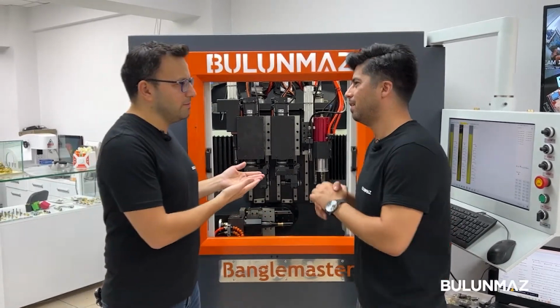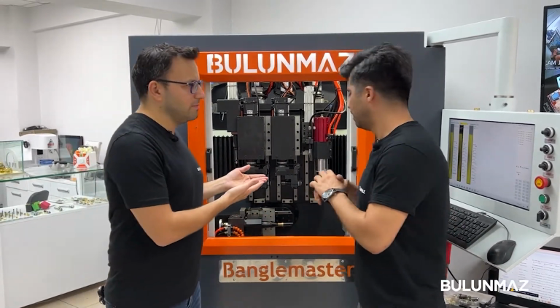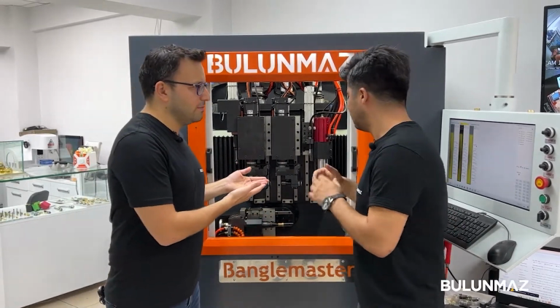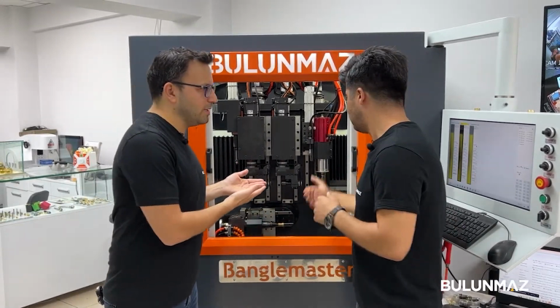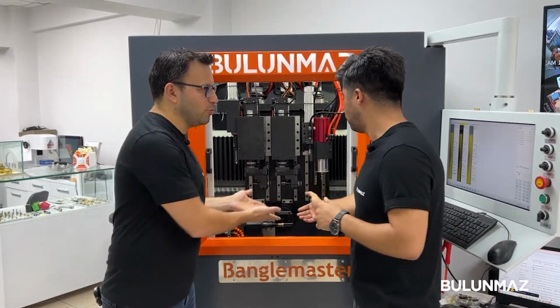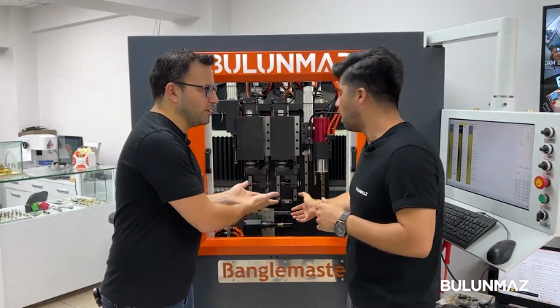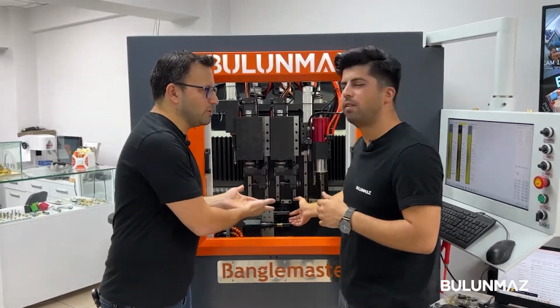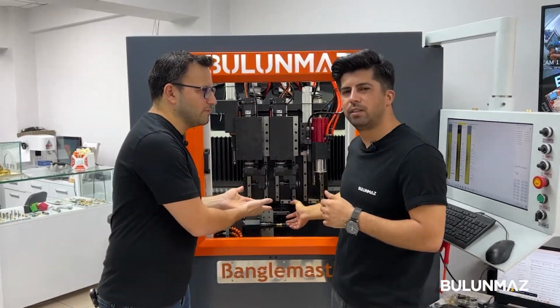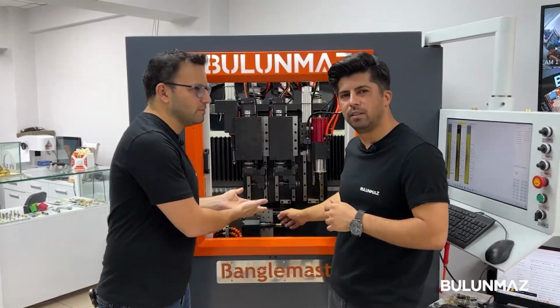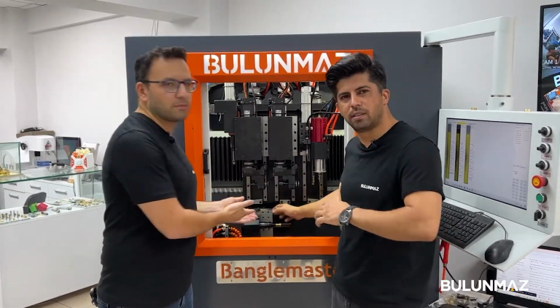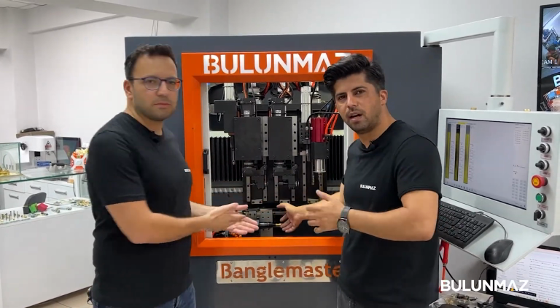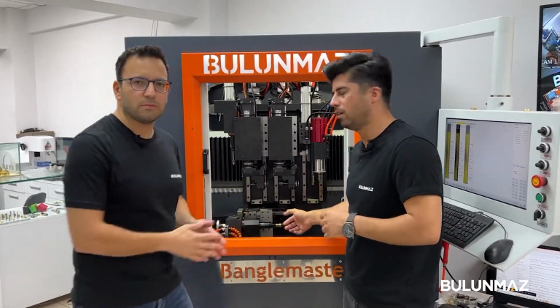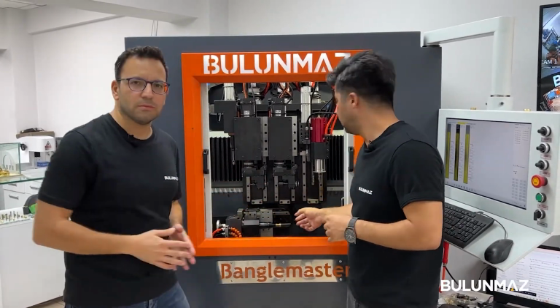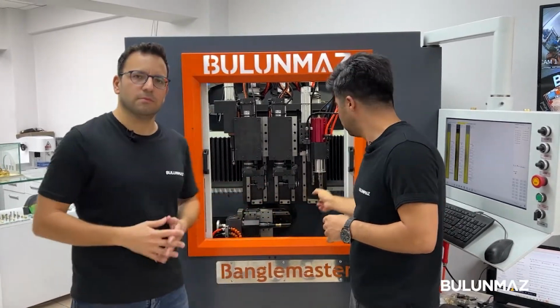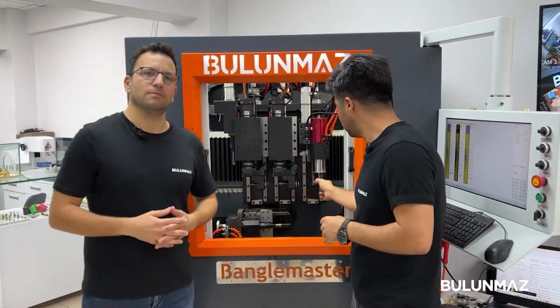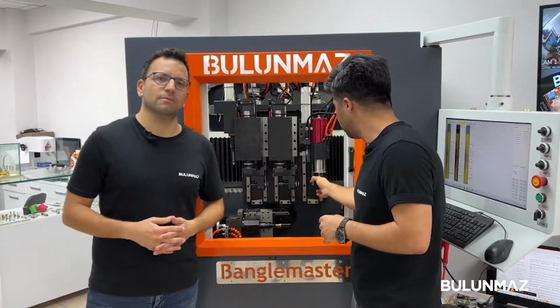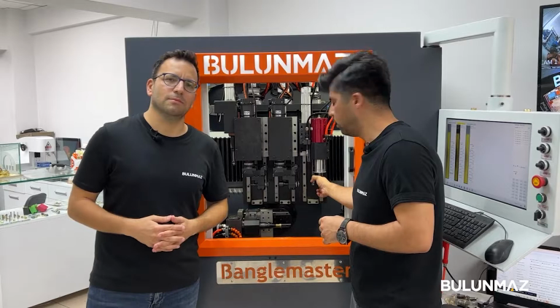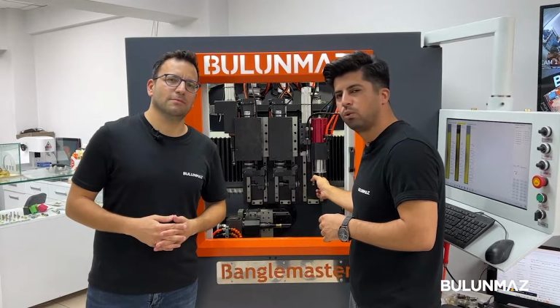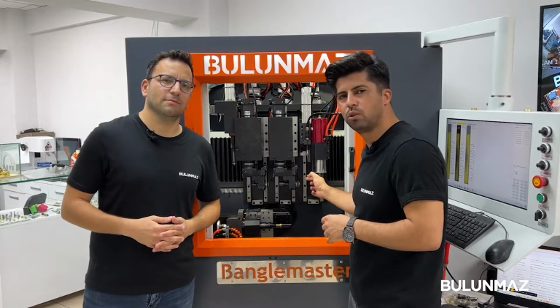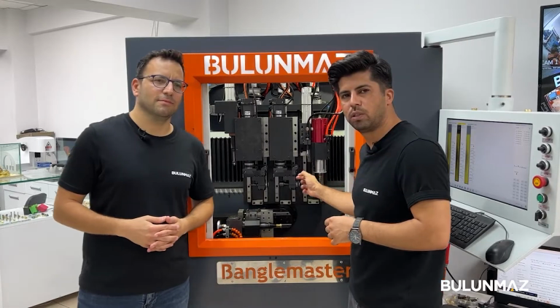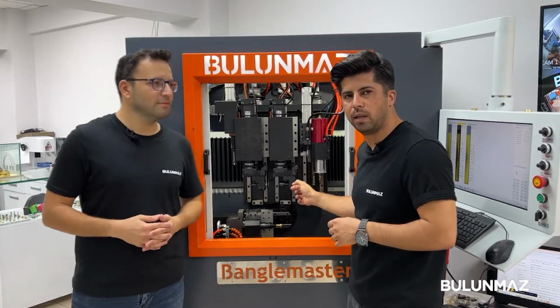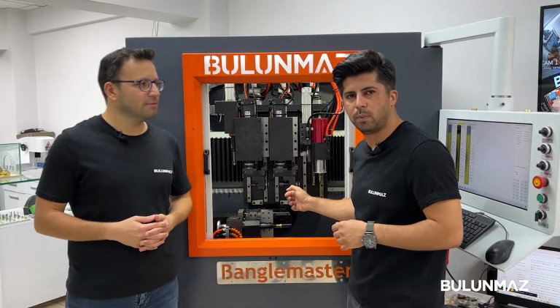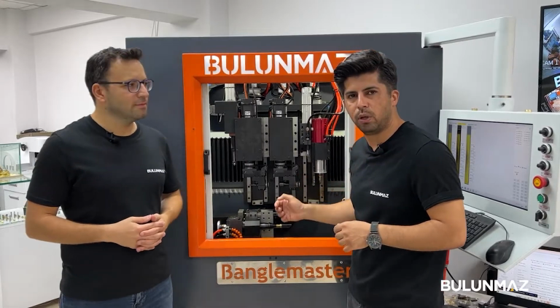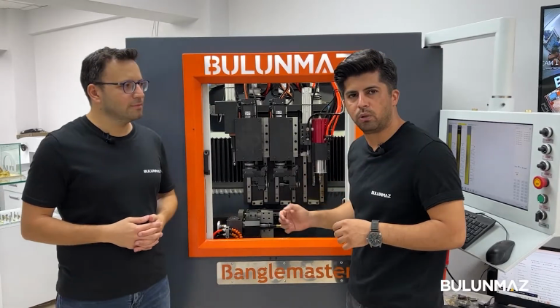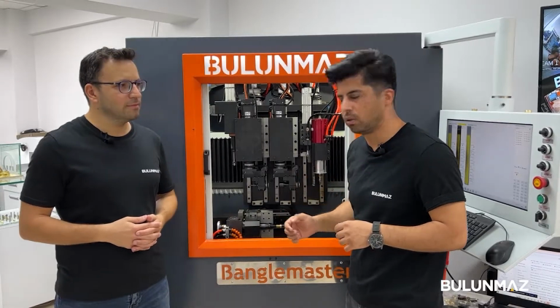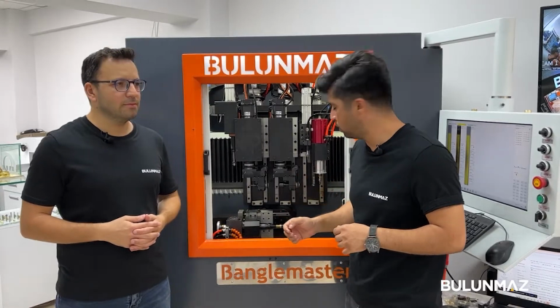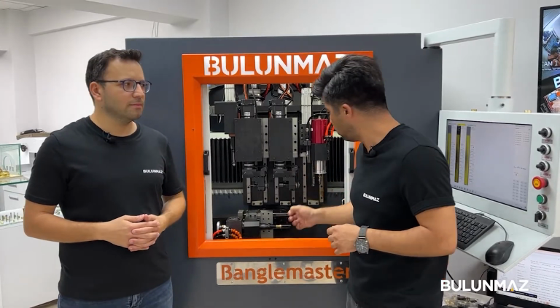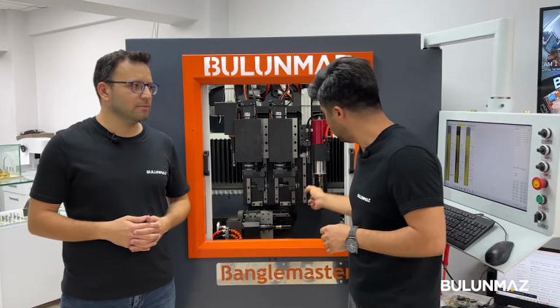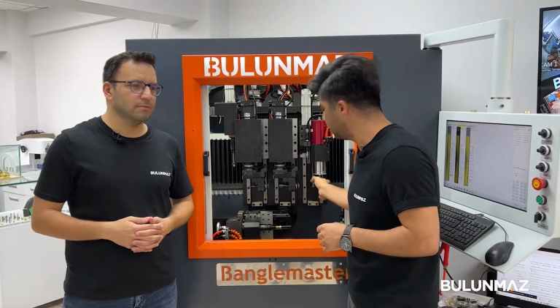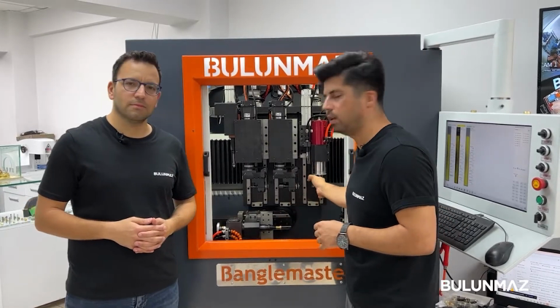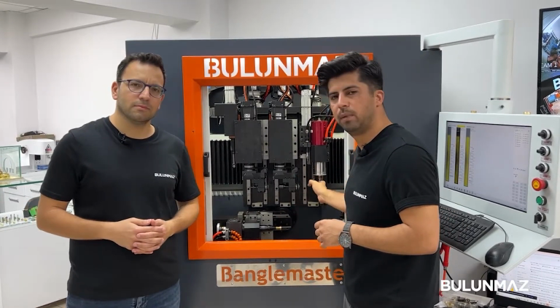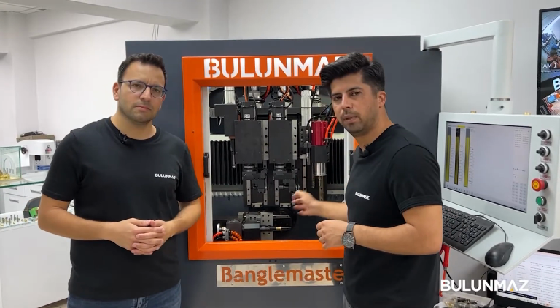Last operation. We covered the star. We use point tools — CNC point tools, 0.3 millimeter.